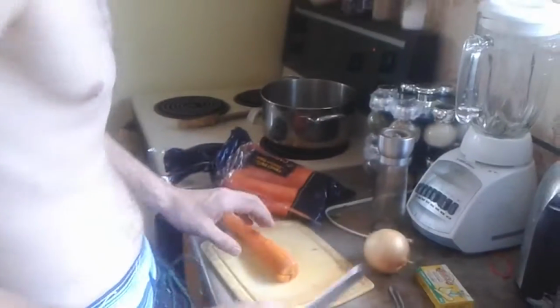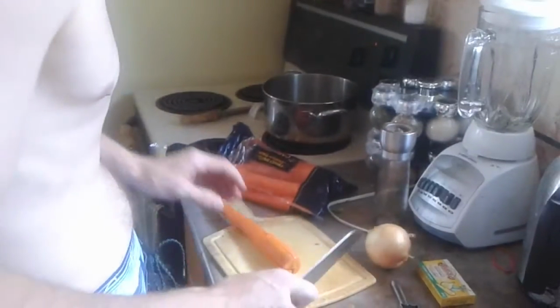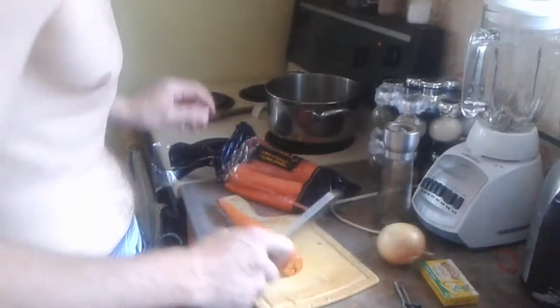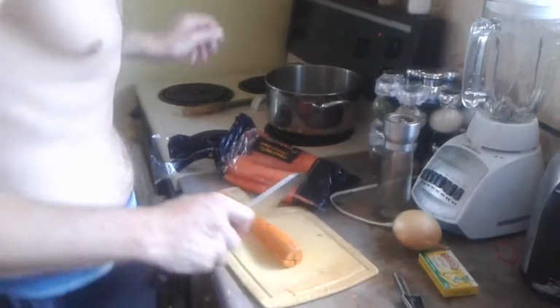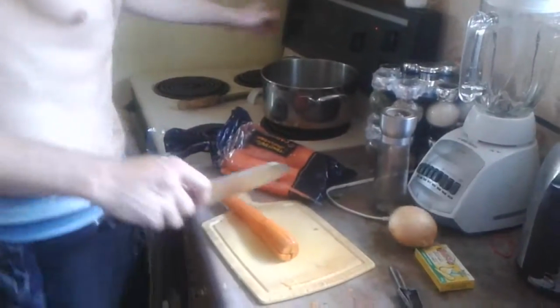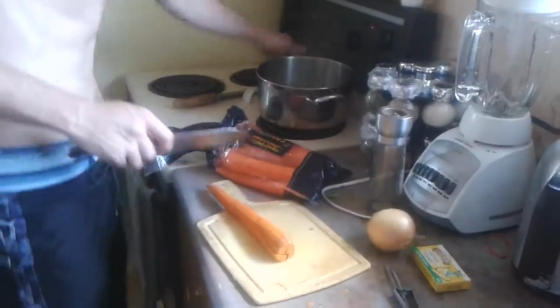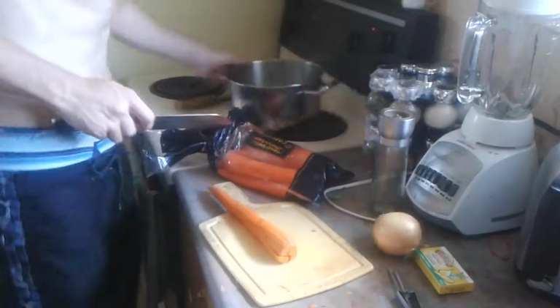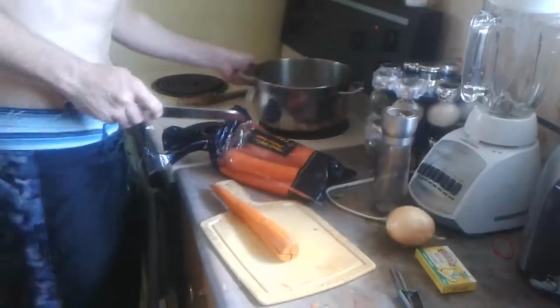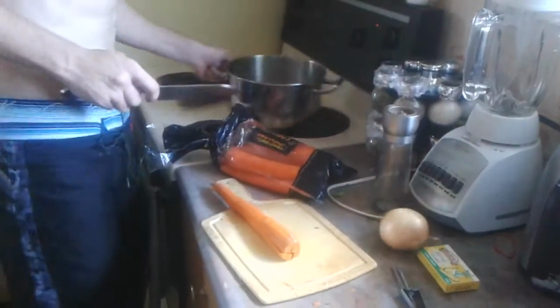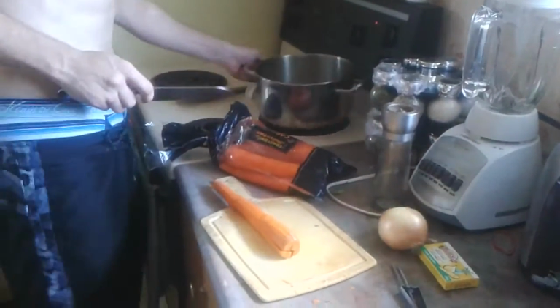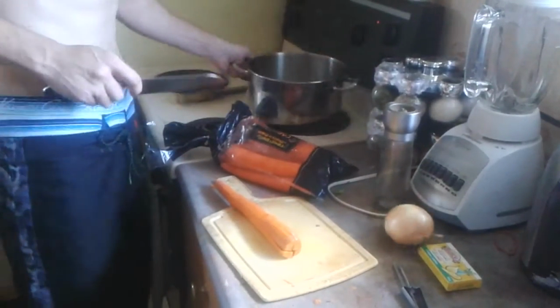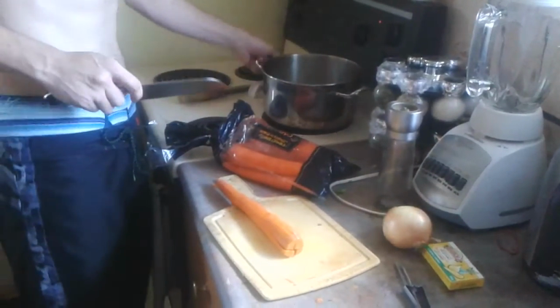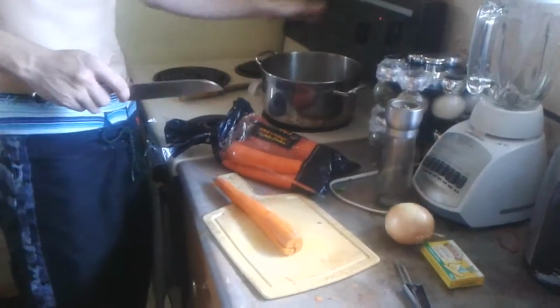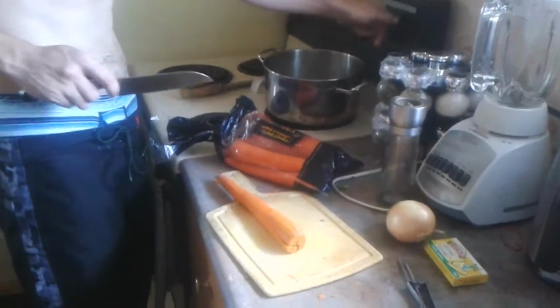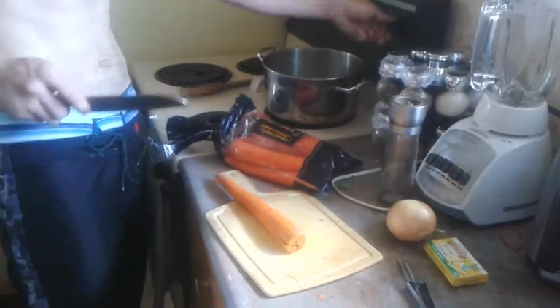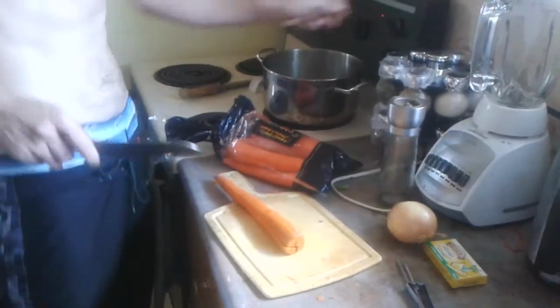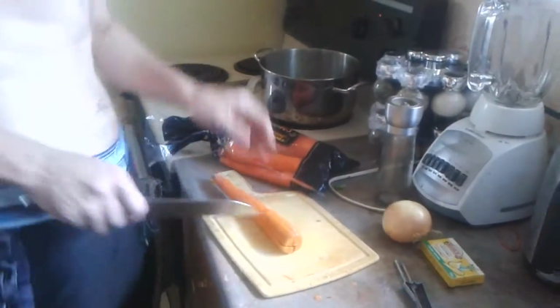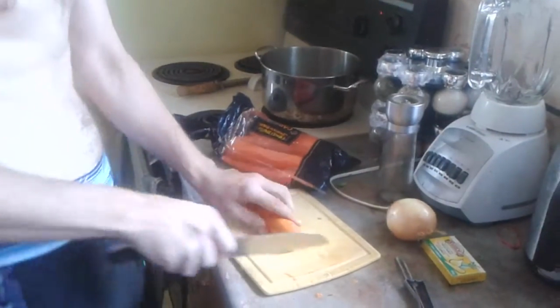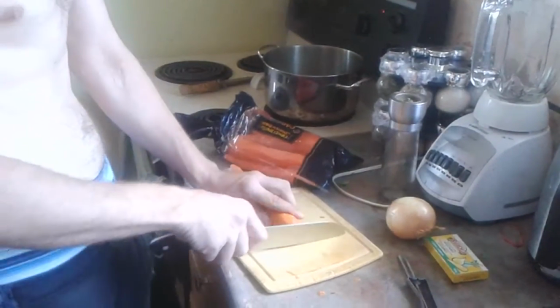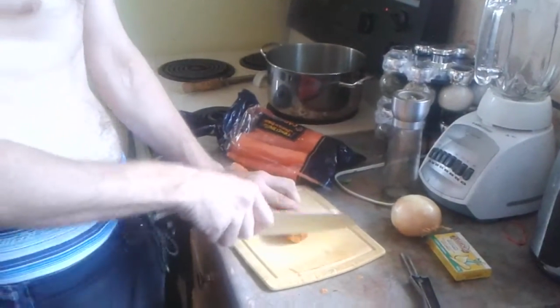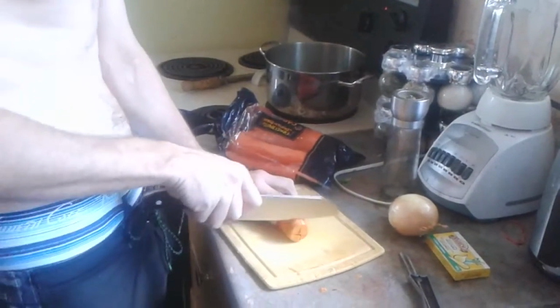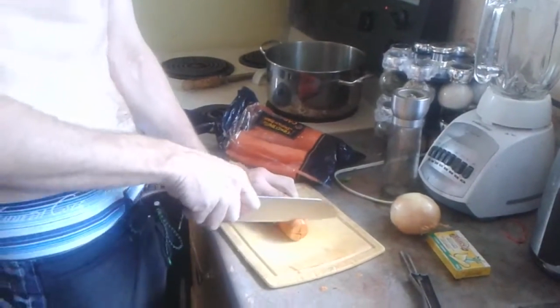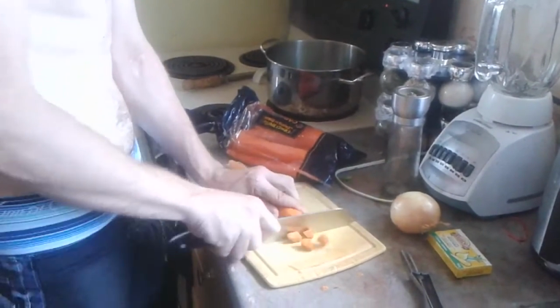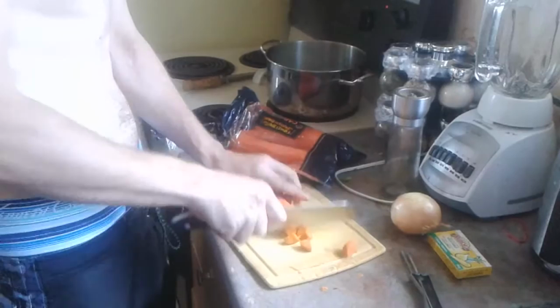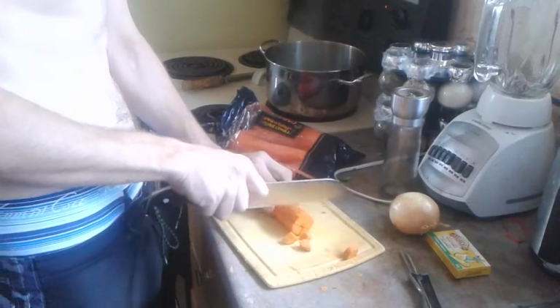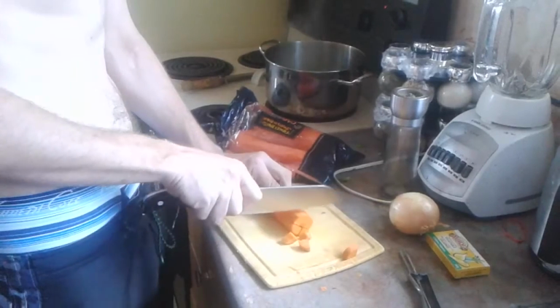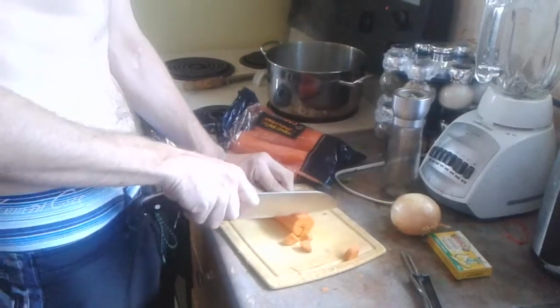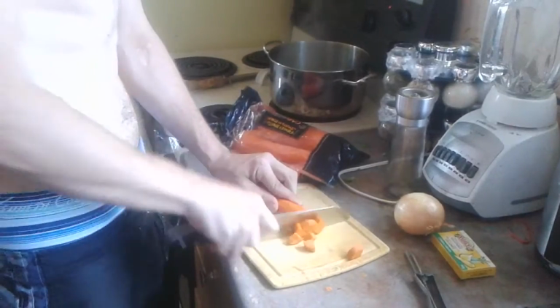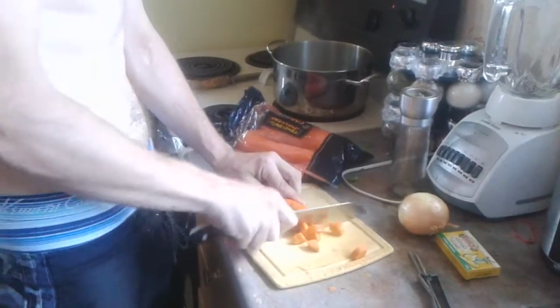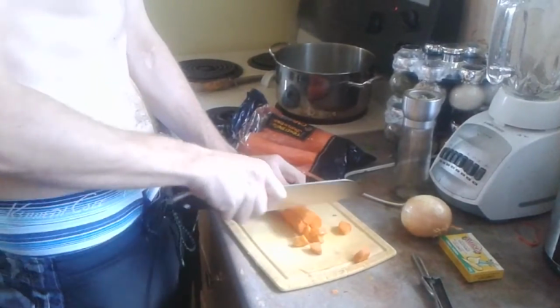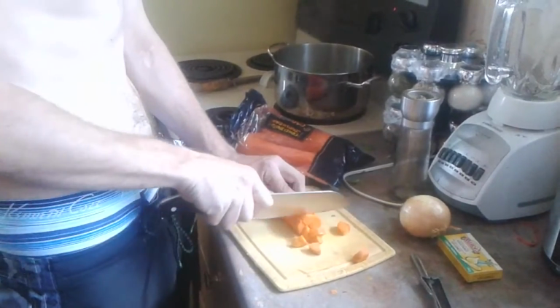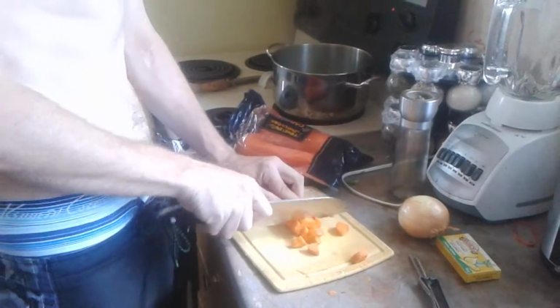Alright, so I'm here, just put a bunch of leftovers in my fridge, so I thought I was going to make a soup out of it.